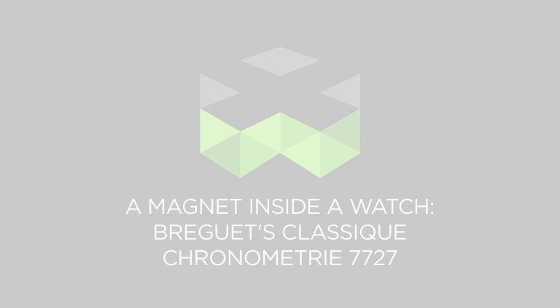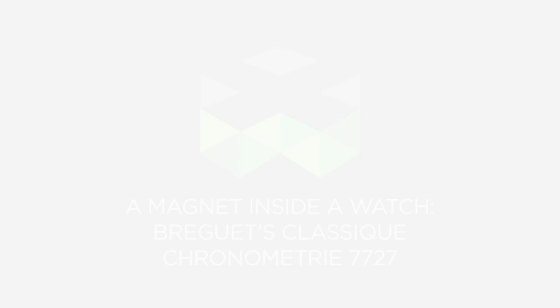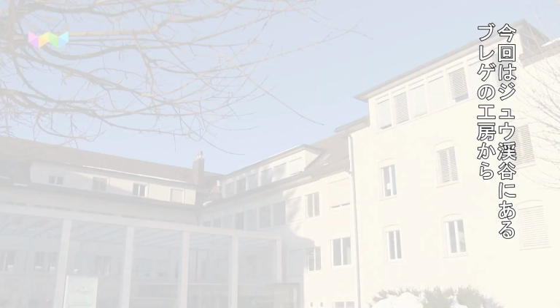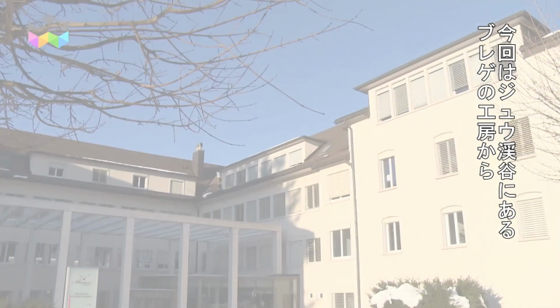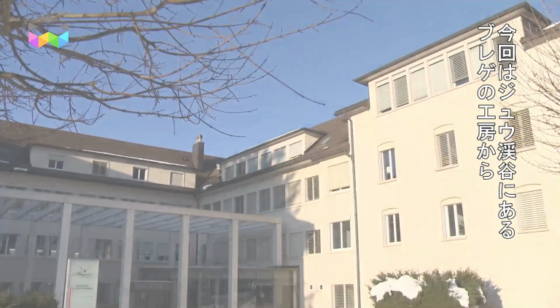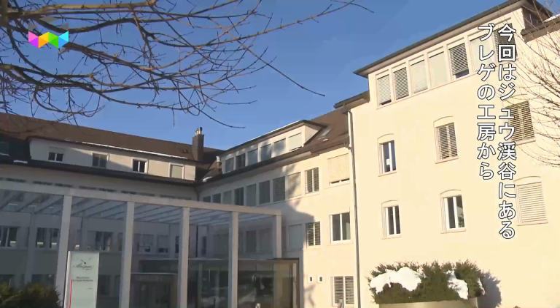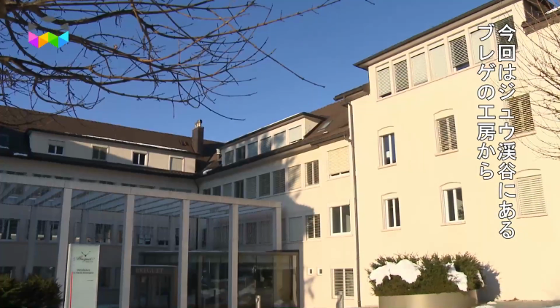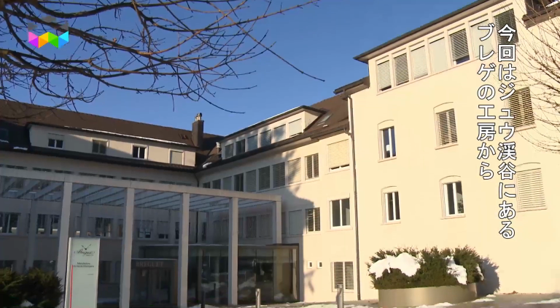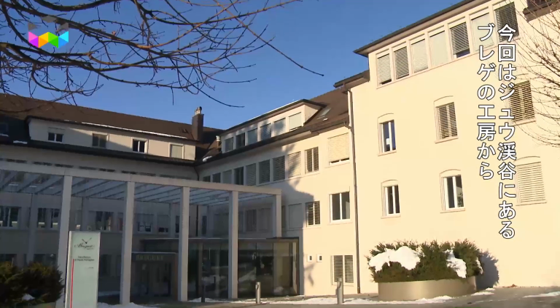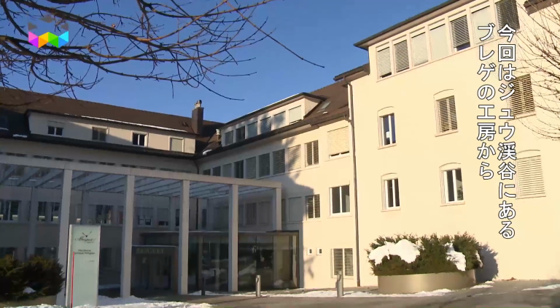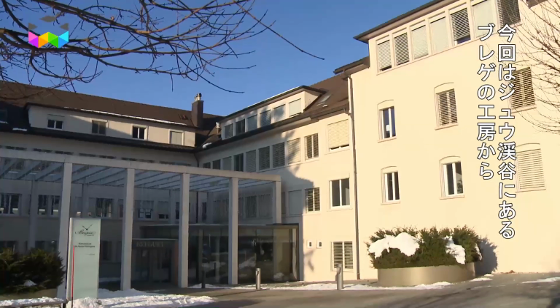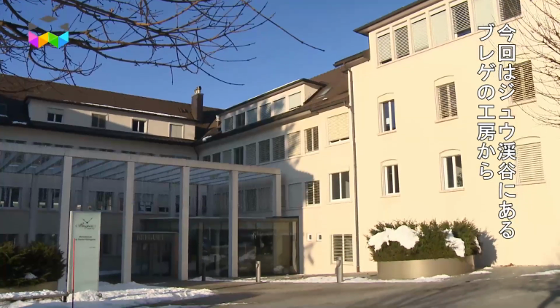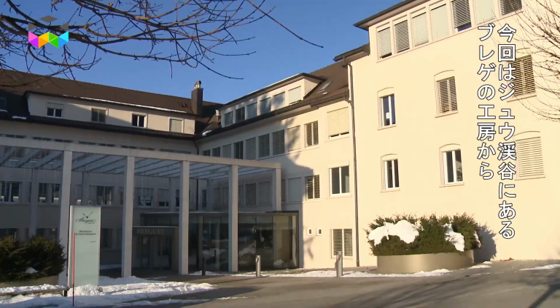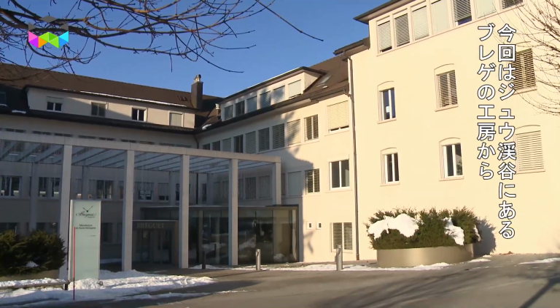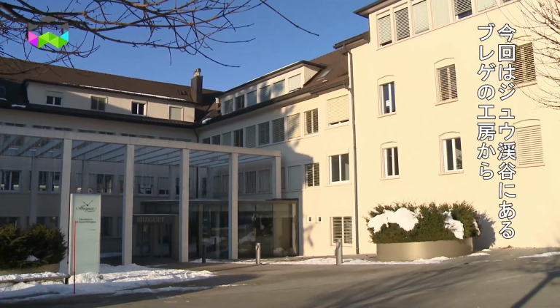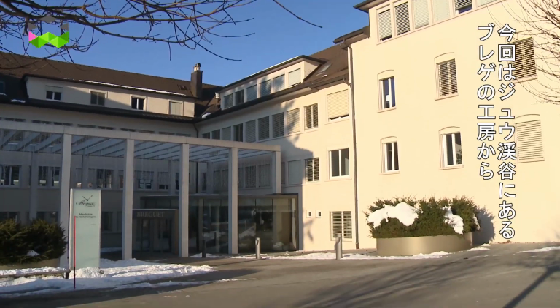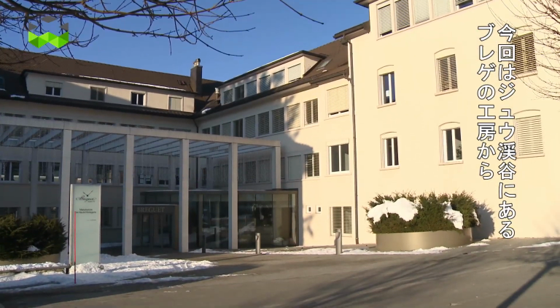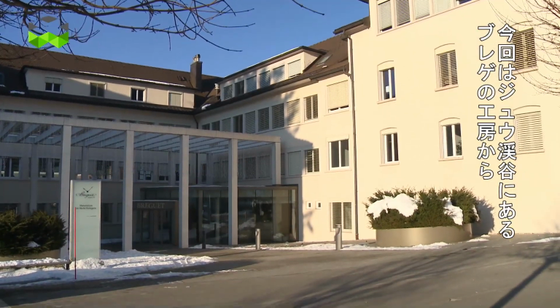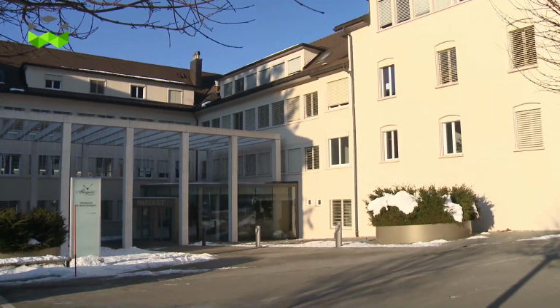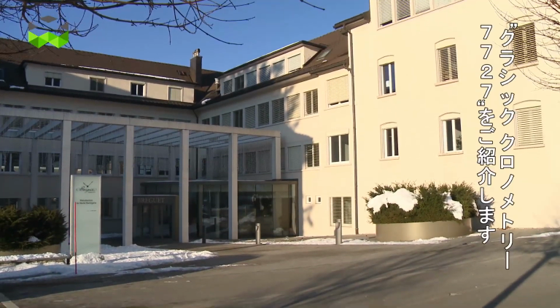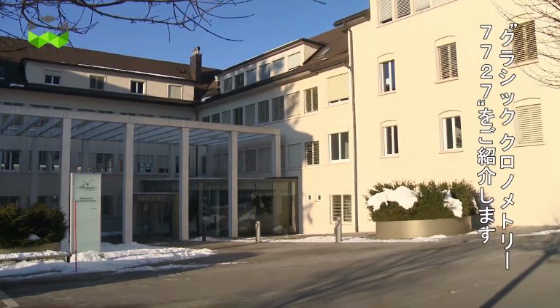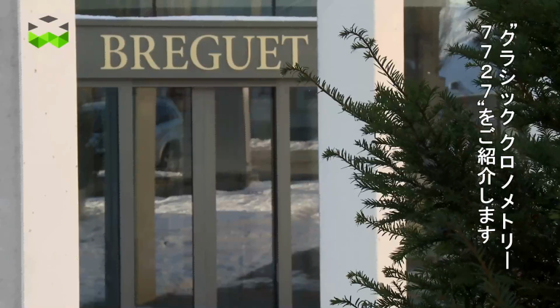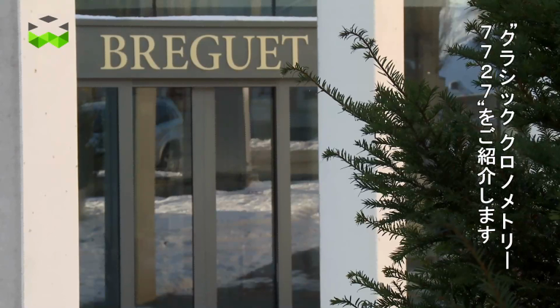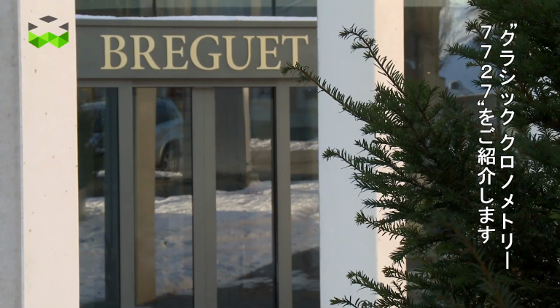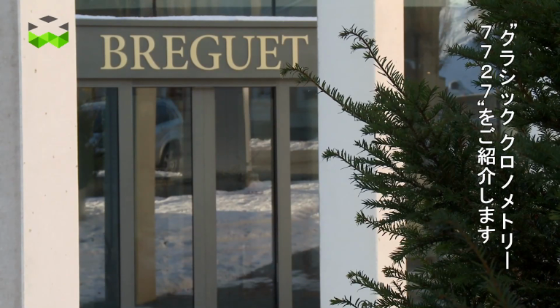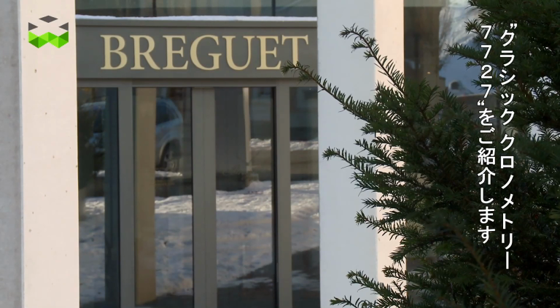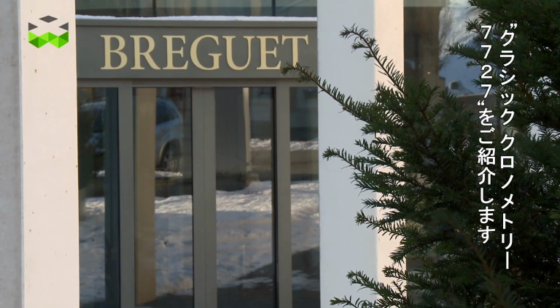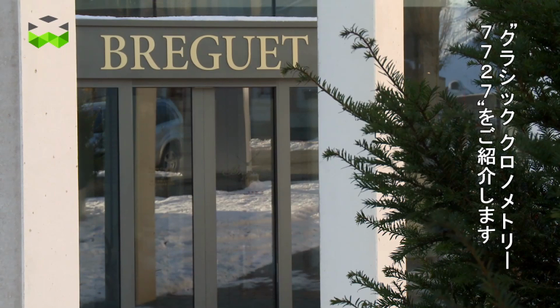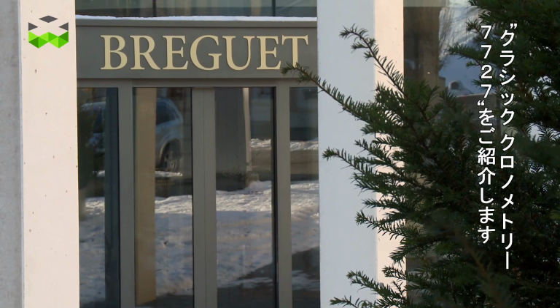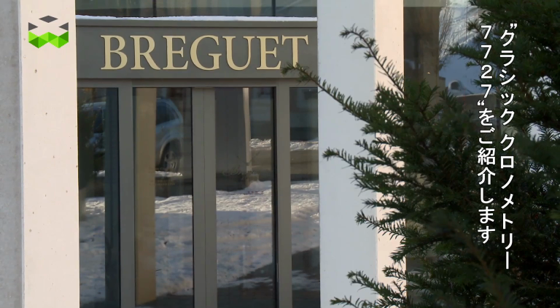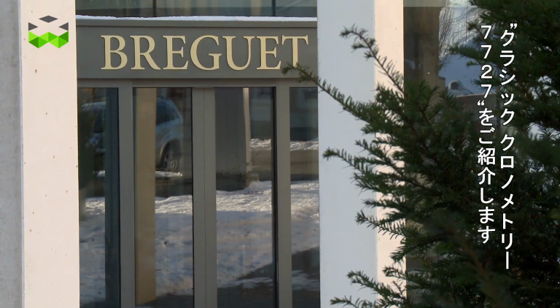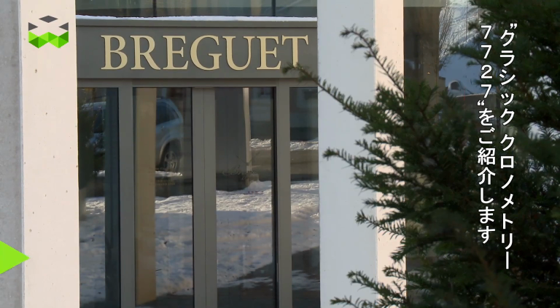Here we are at the Breguet Manufacture in Le Sentier, in La Vallée de Joux, to speak about the new Breguet Classic 7727.